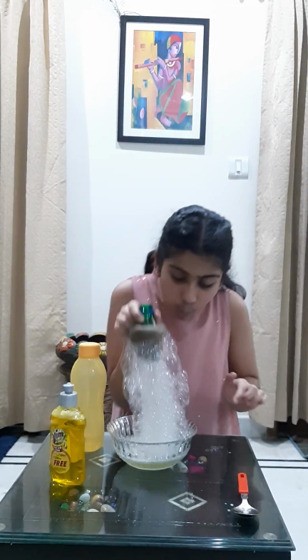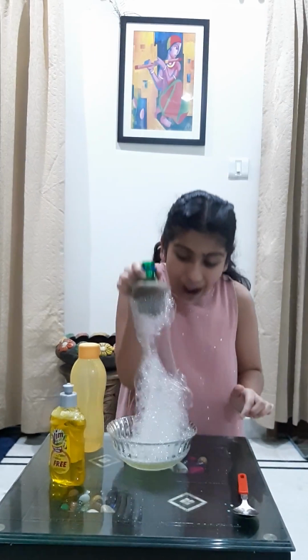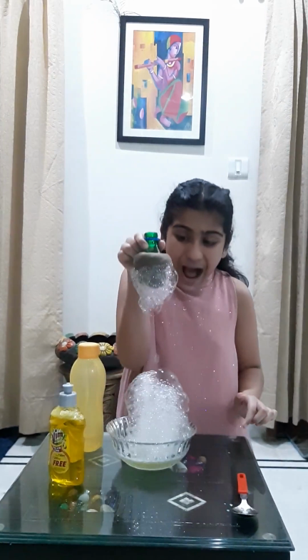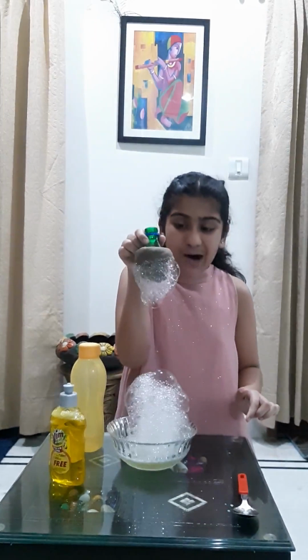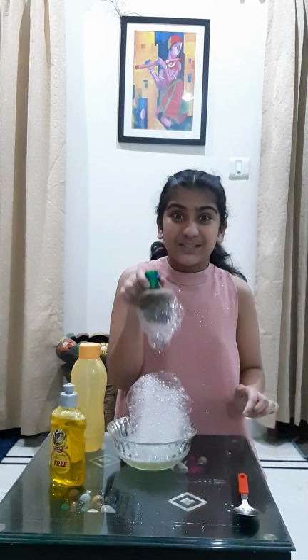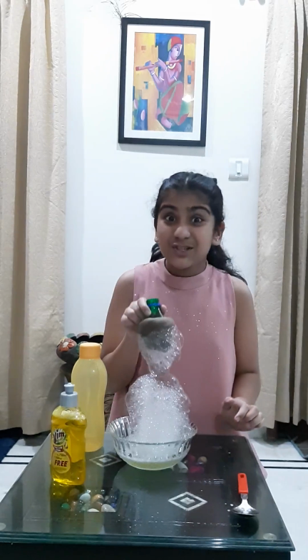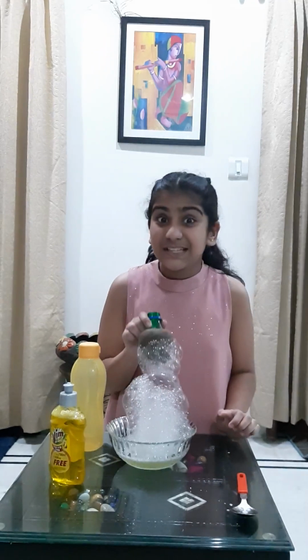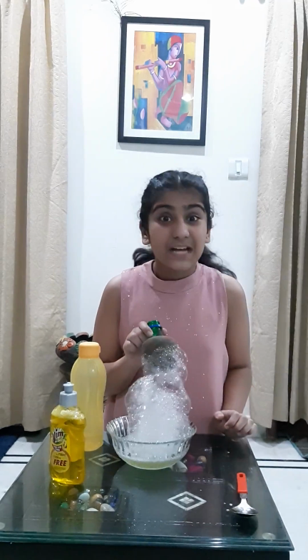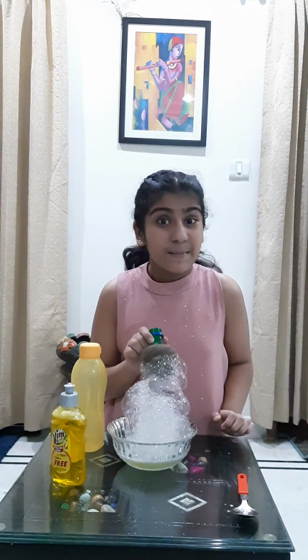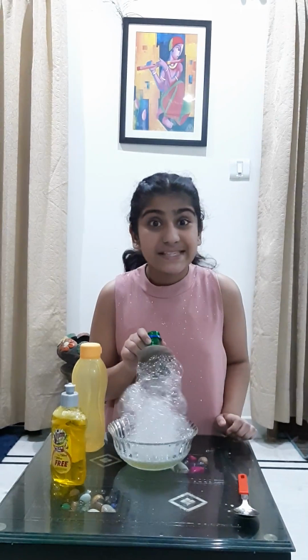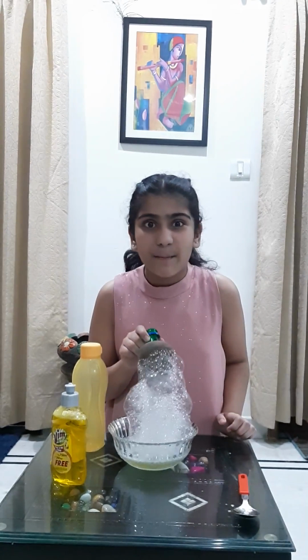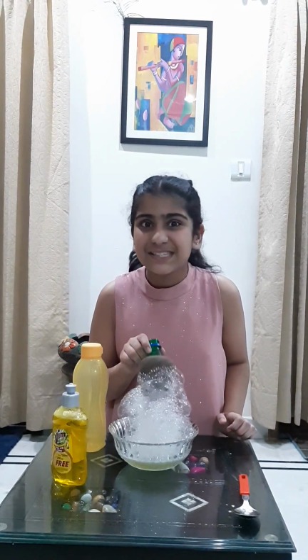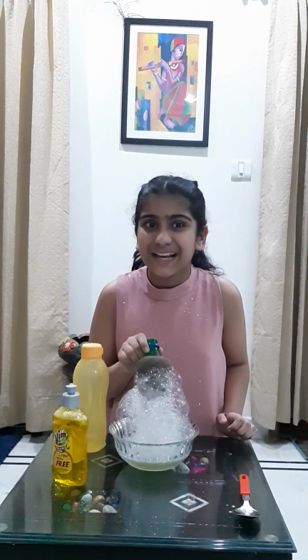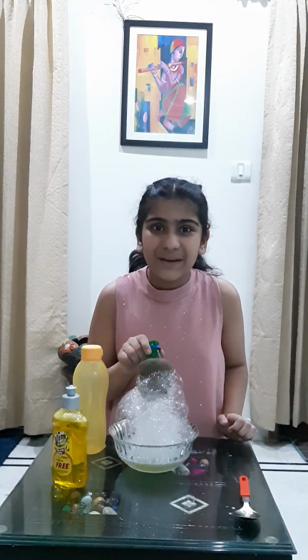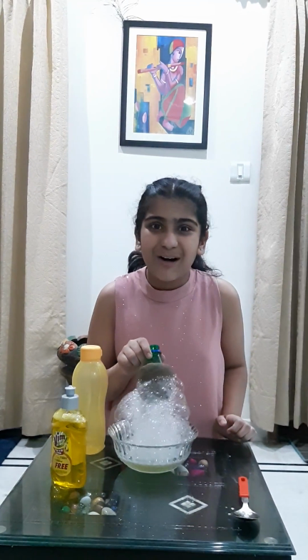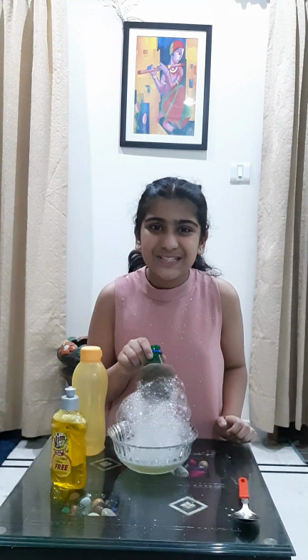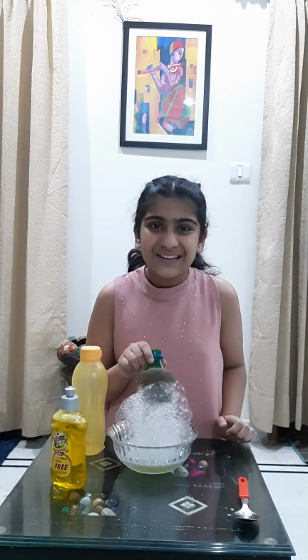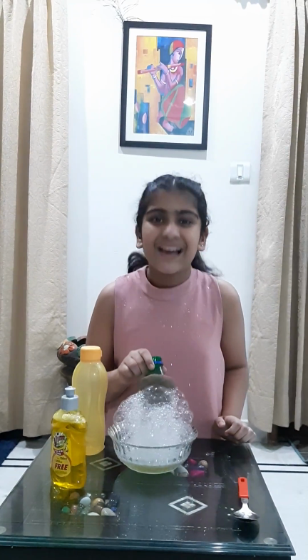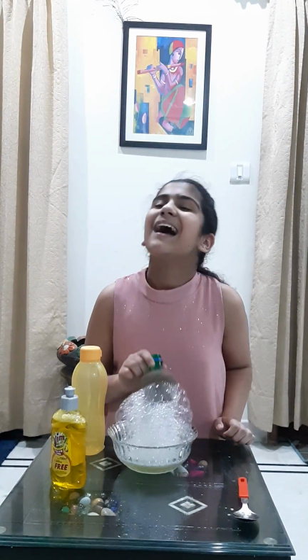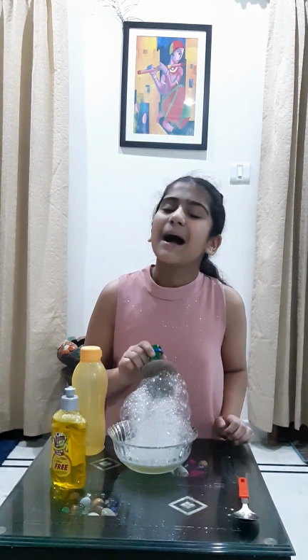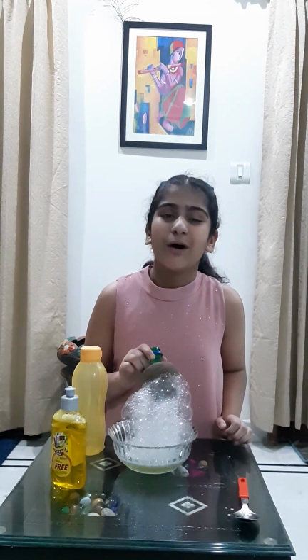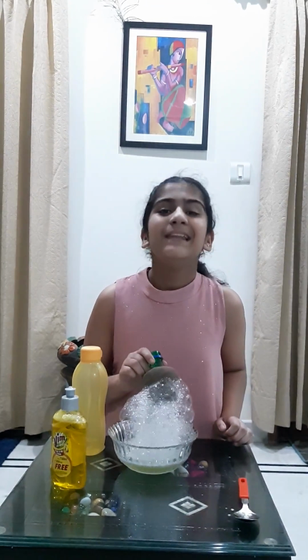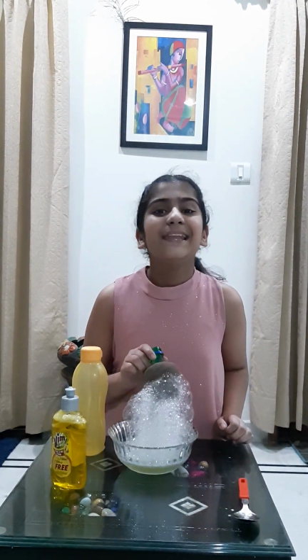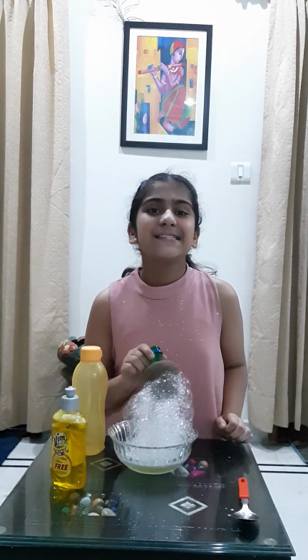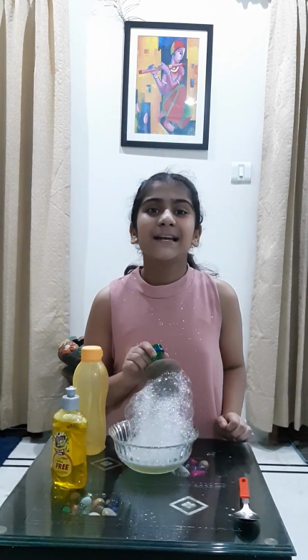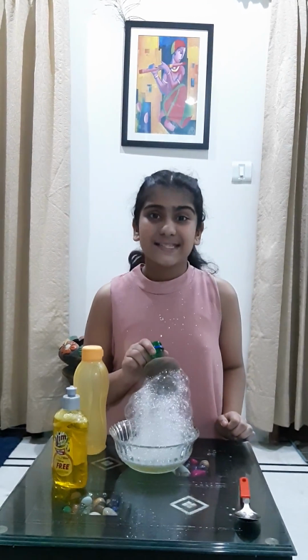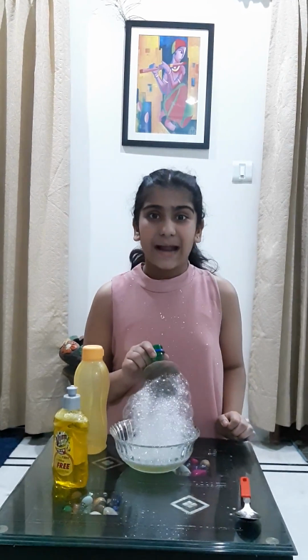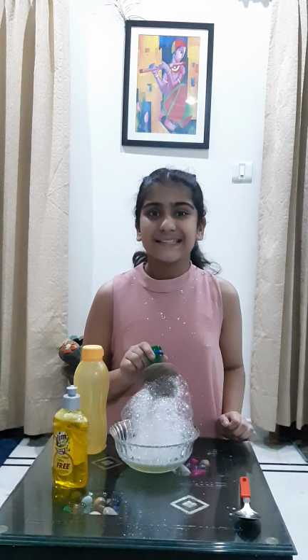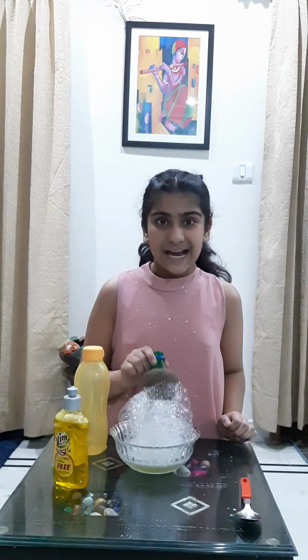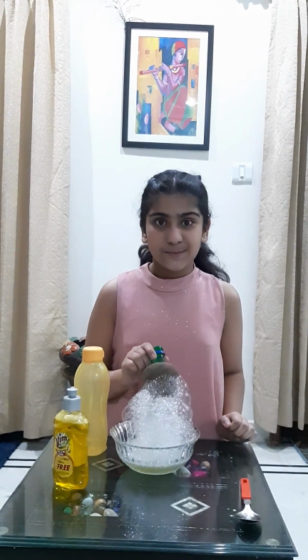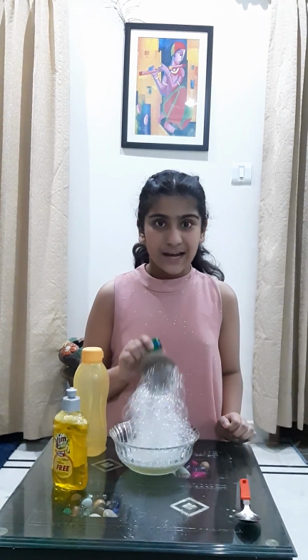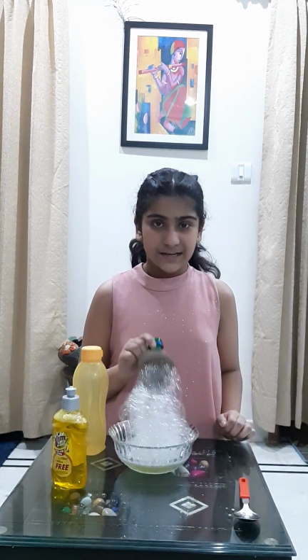Wow, did you see that amazing Bubble Snake coming out? Come on, let's understand the science behind it.